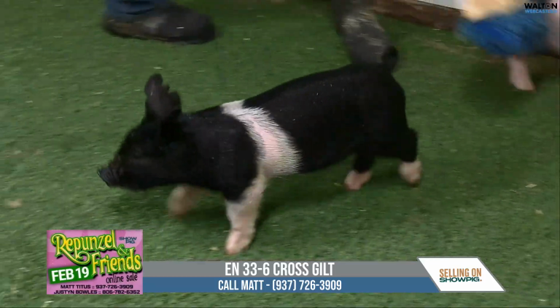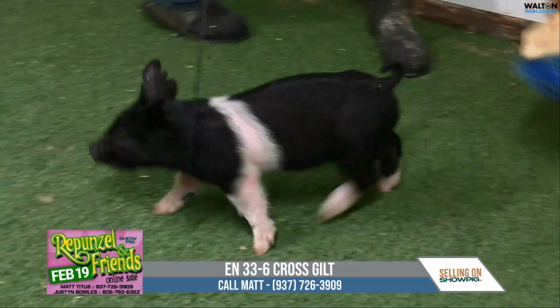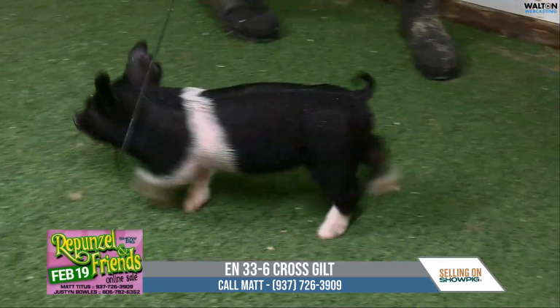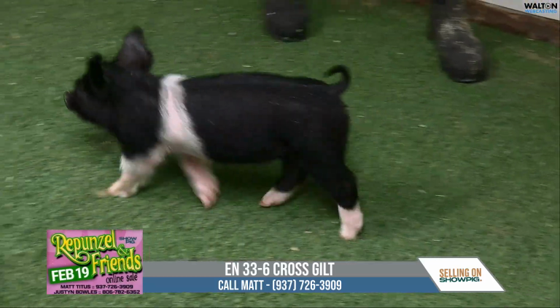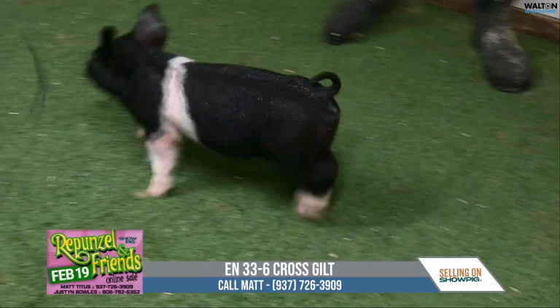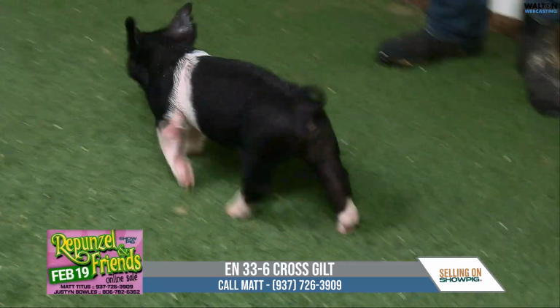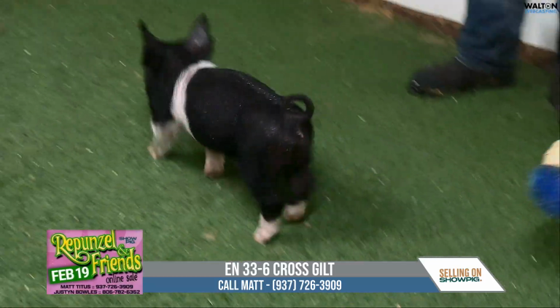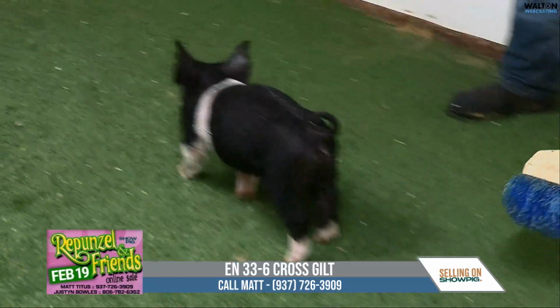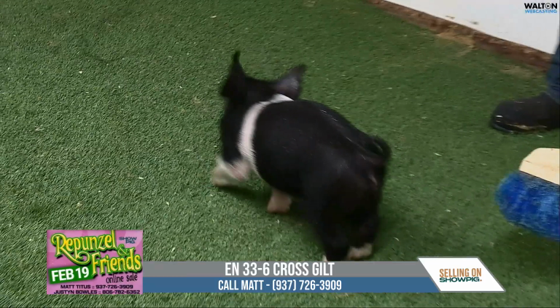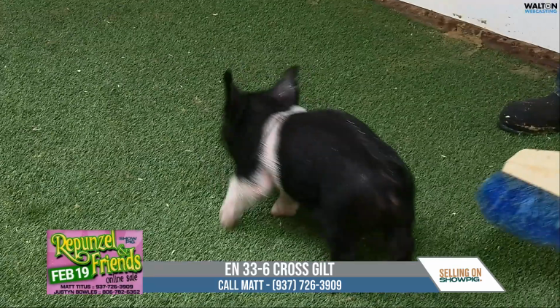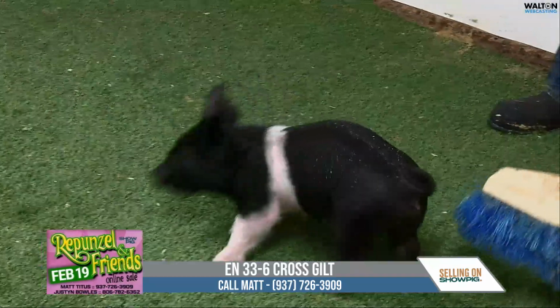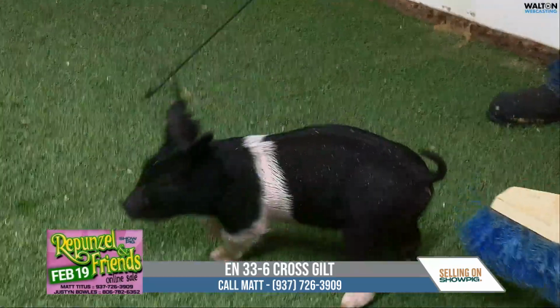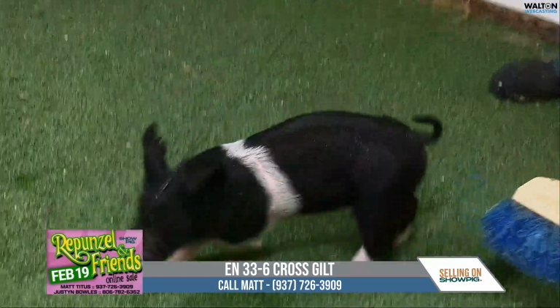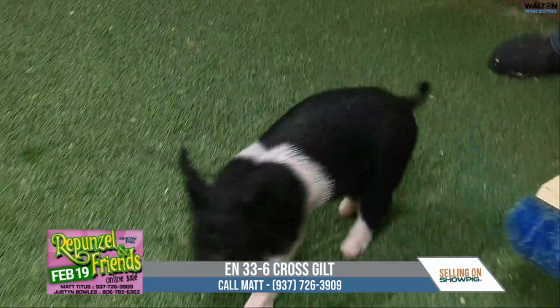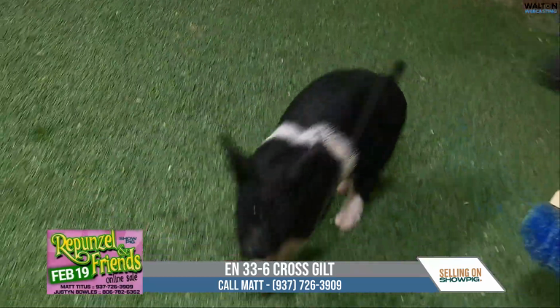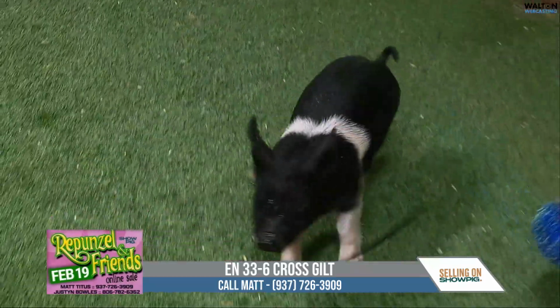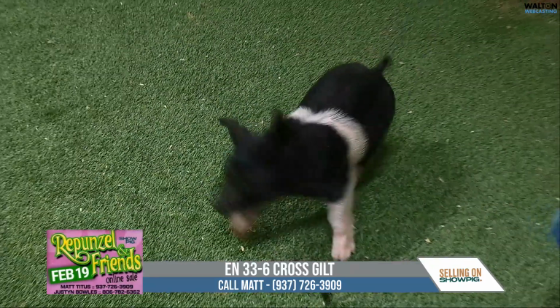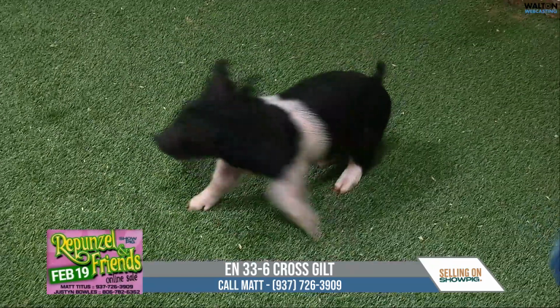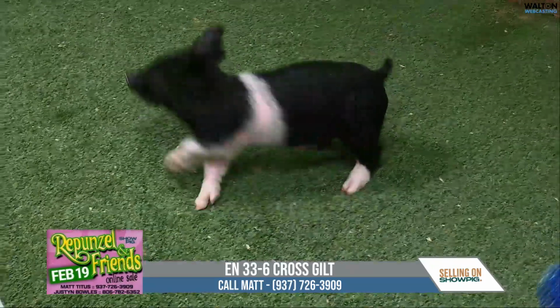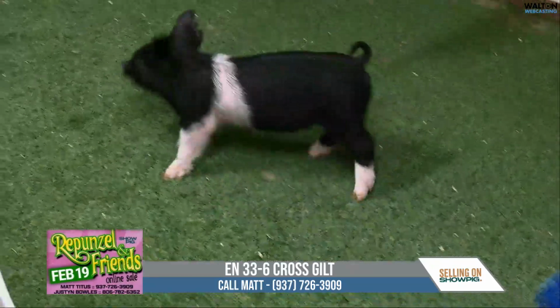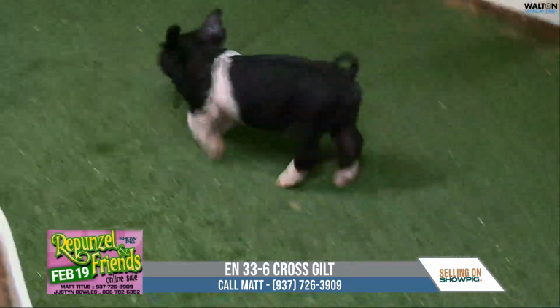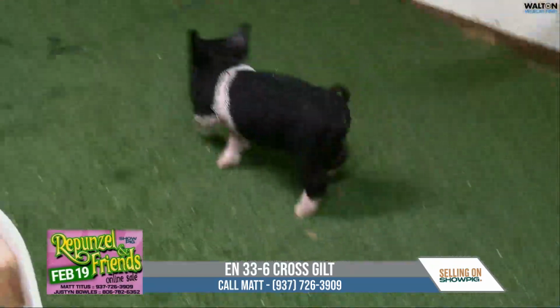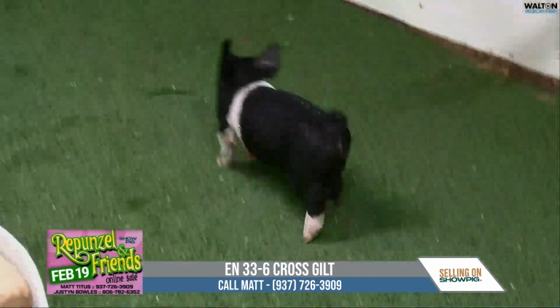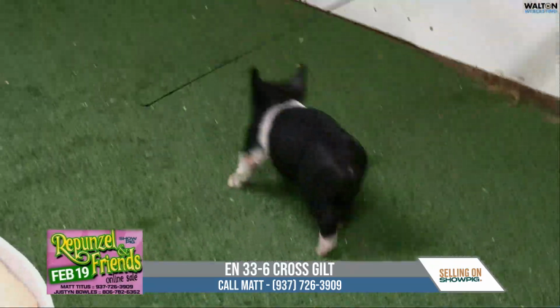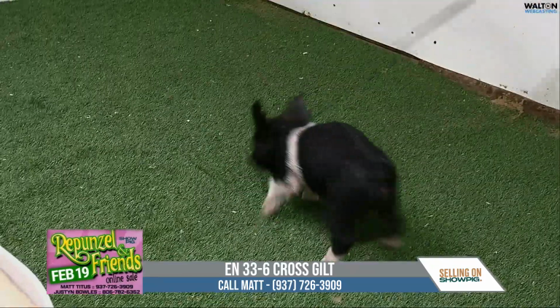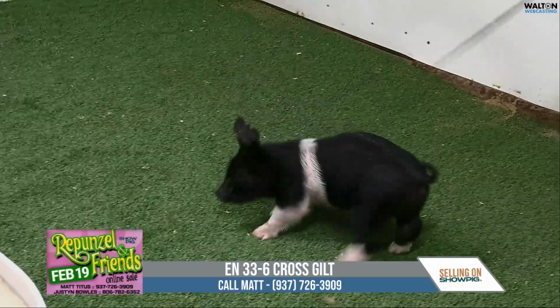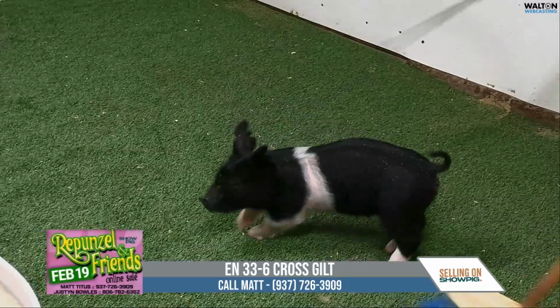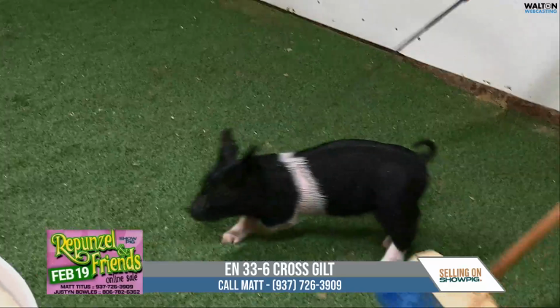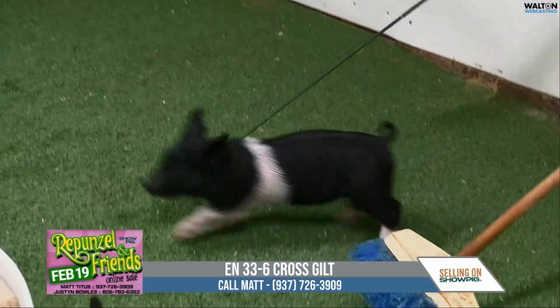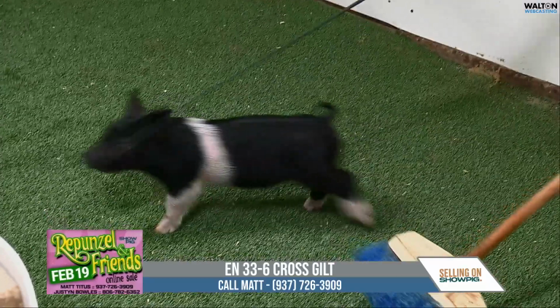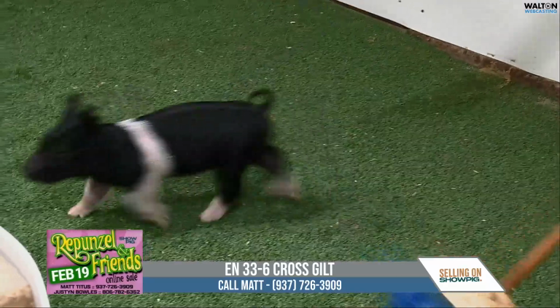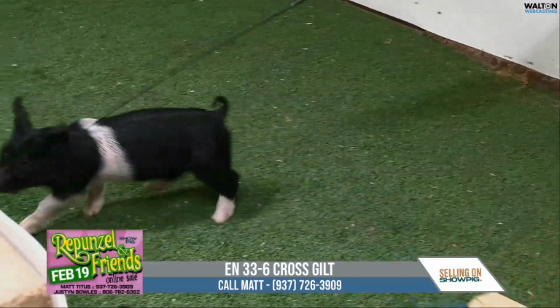Another one of those 33s coming in — the 33-6. No tricks. Top that.